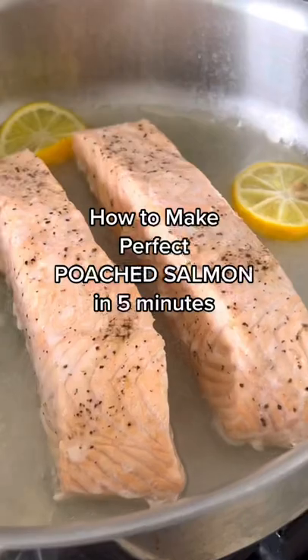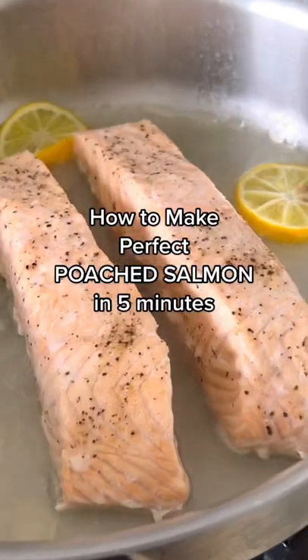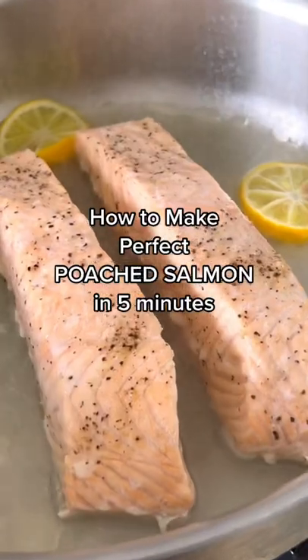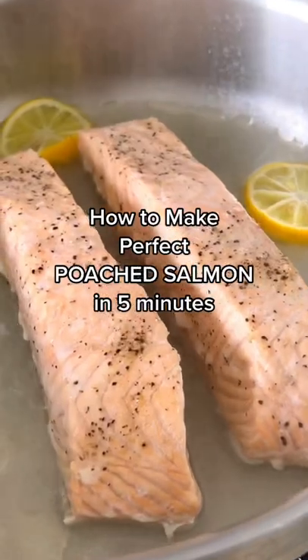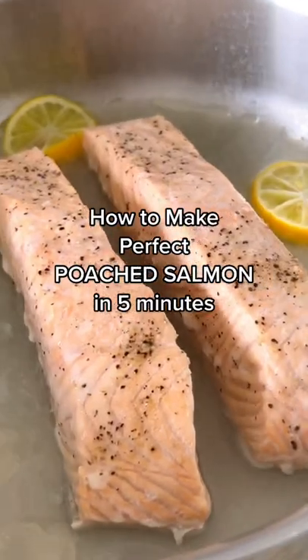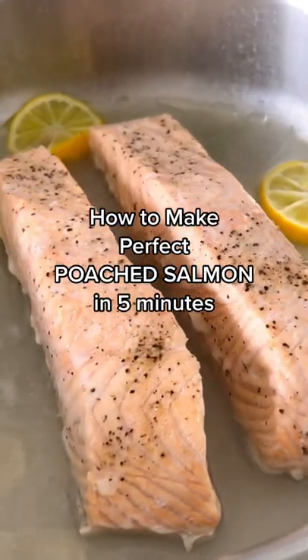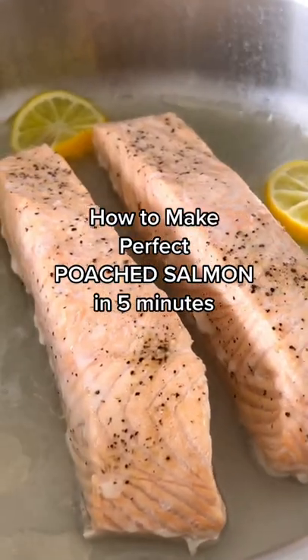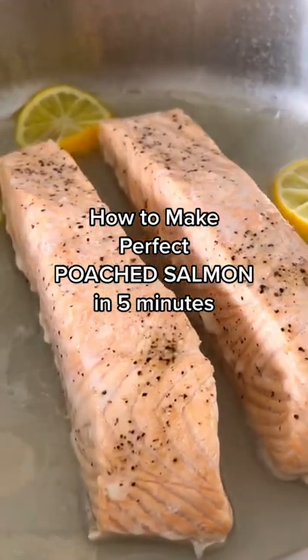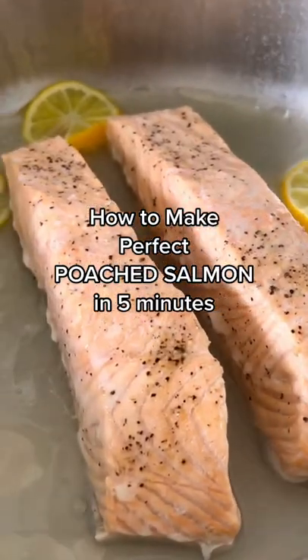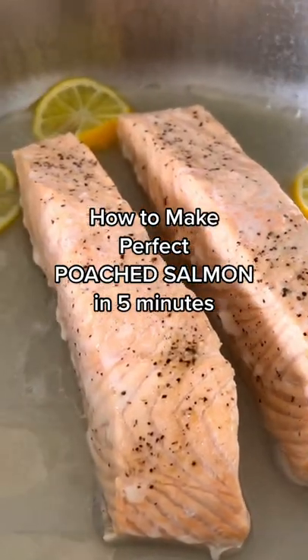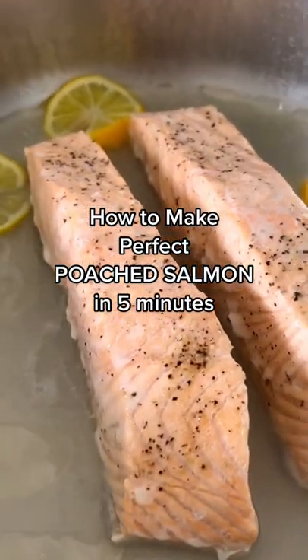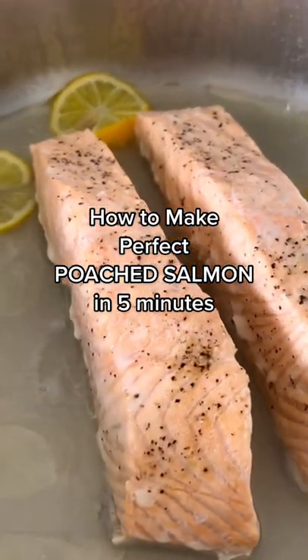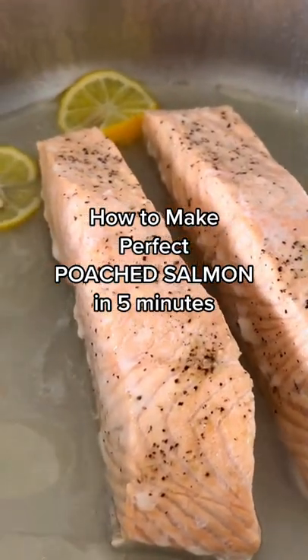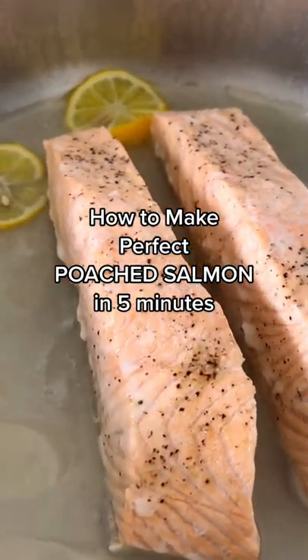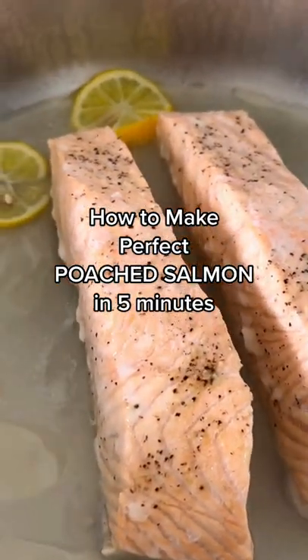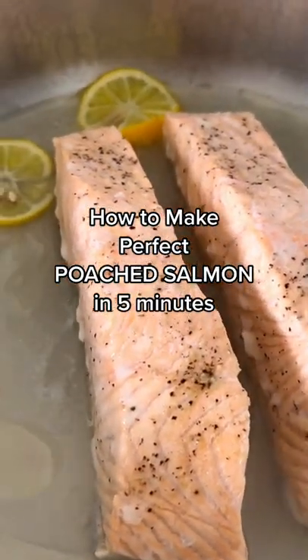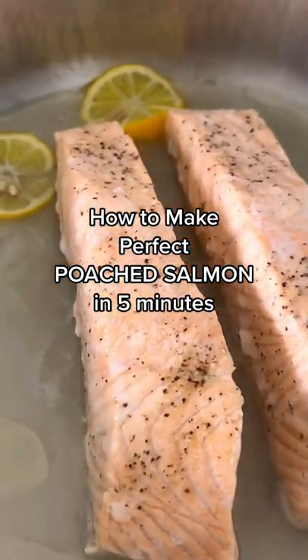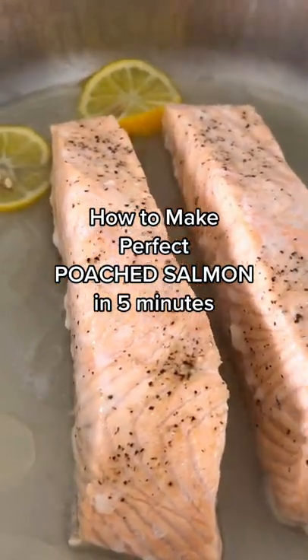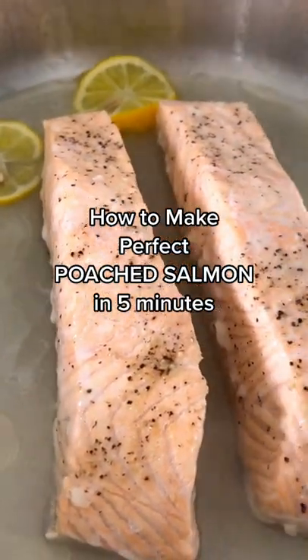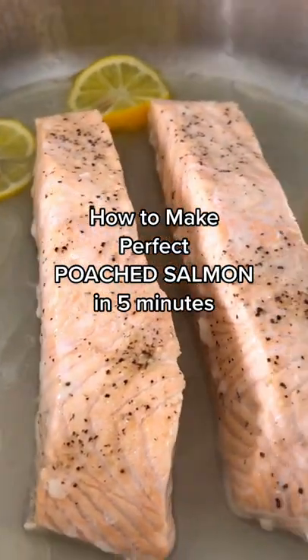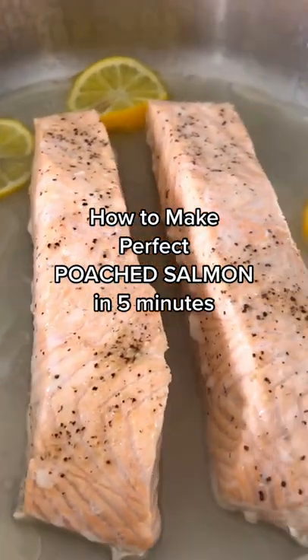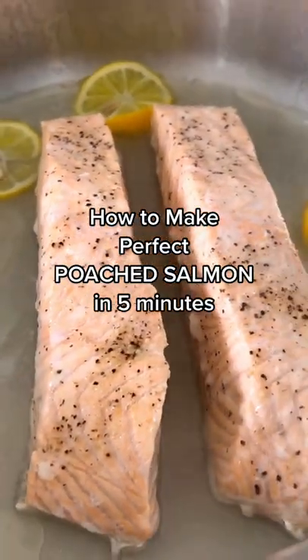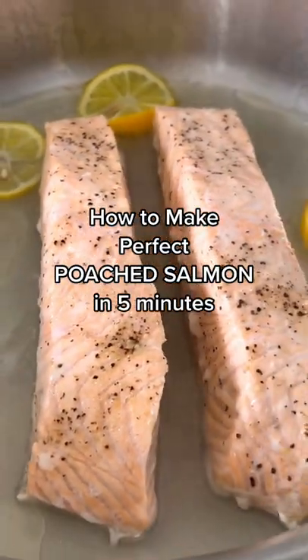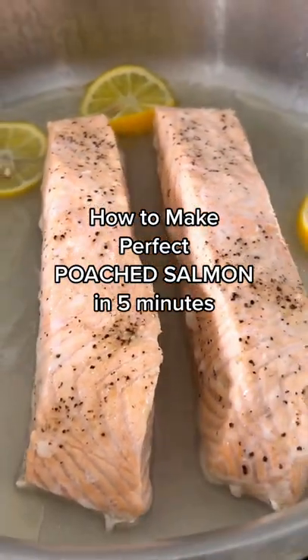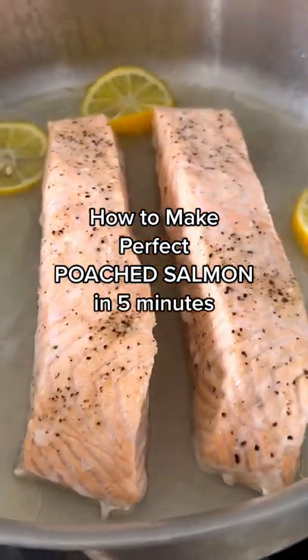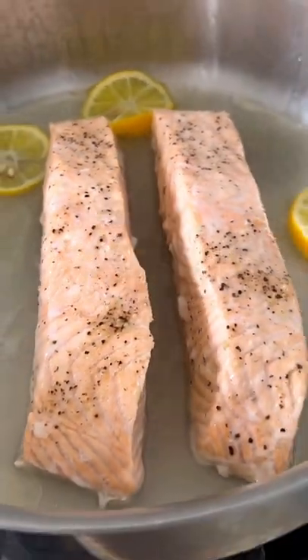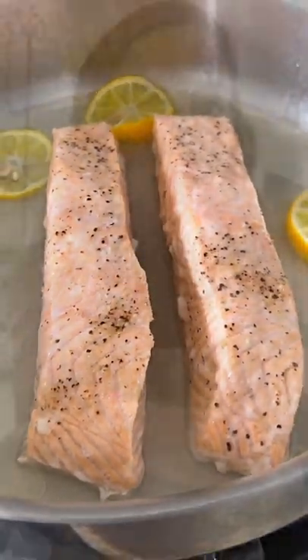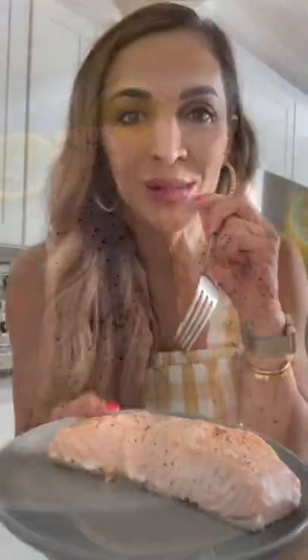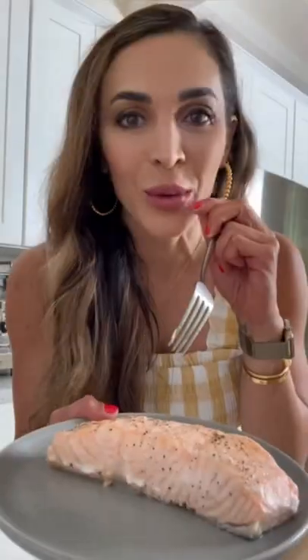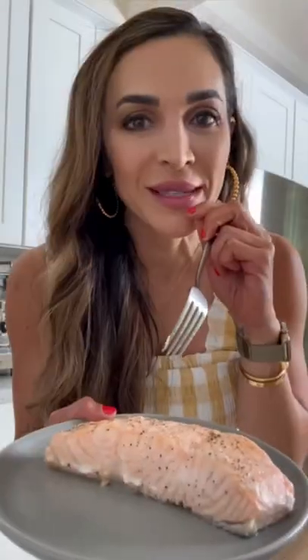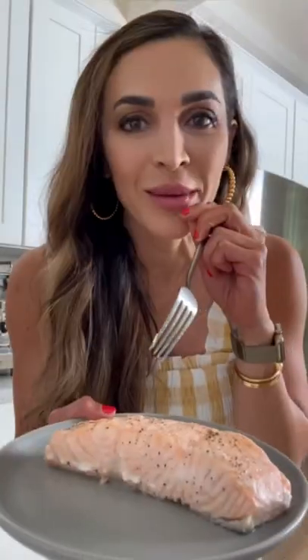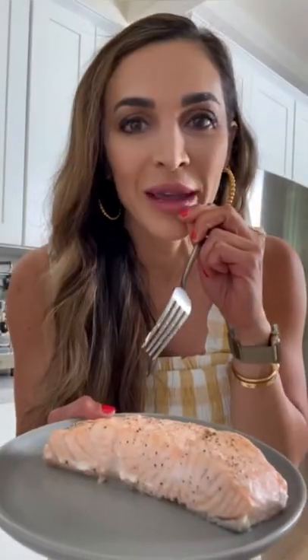Today I'm going to teach you how to make perfect poached salmon, which is actually my favorite way to prepare it. It's so easy to make.